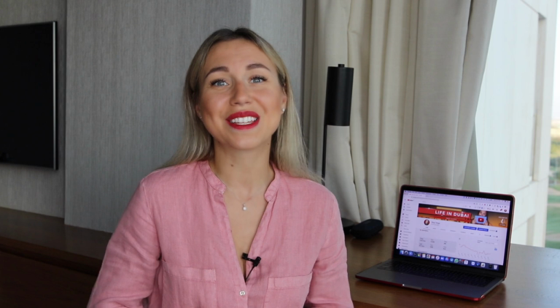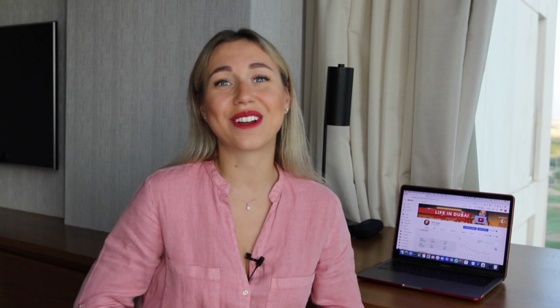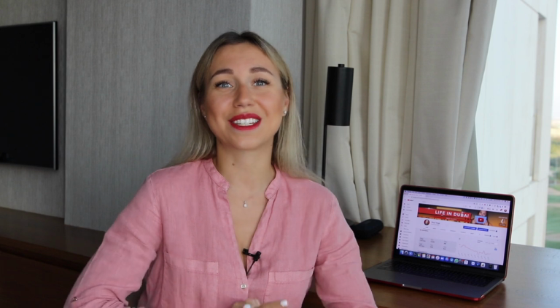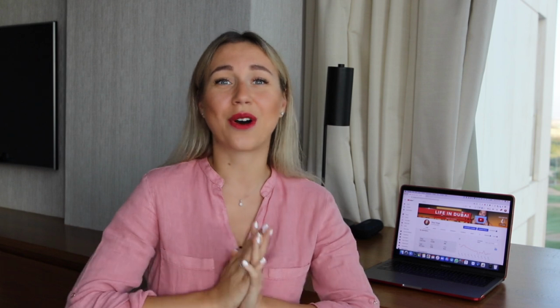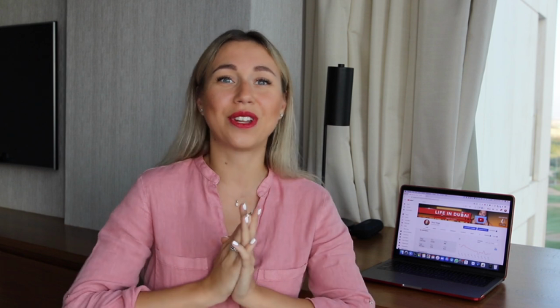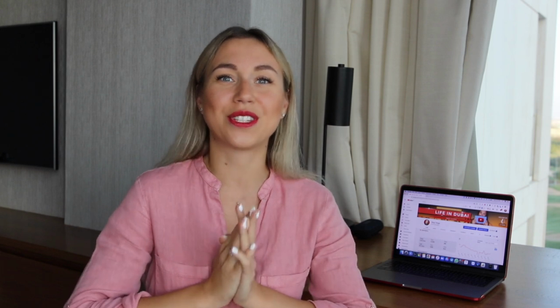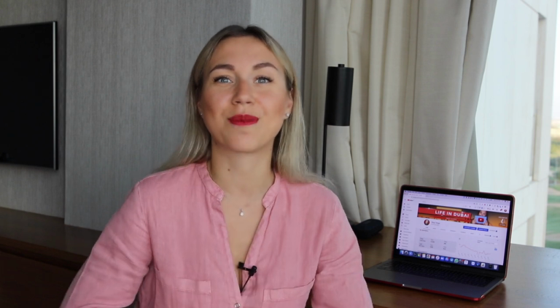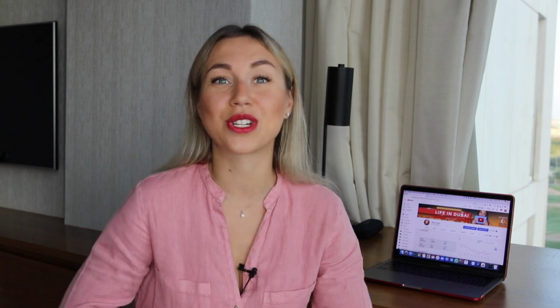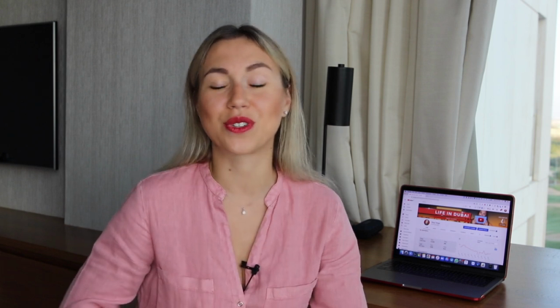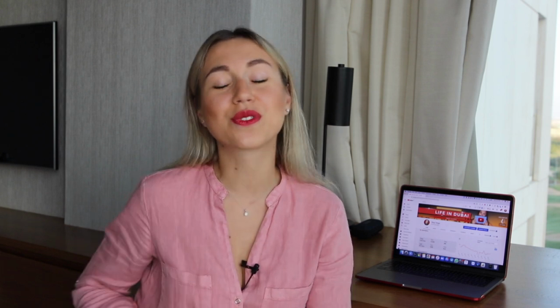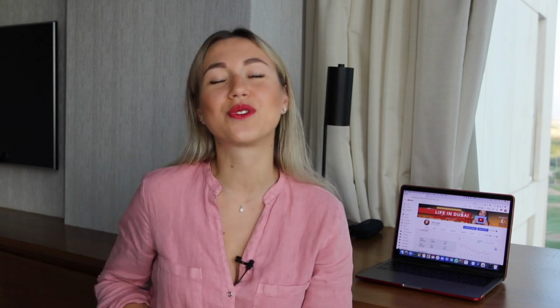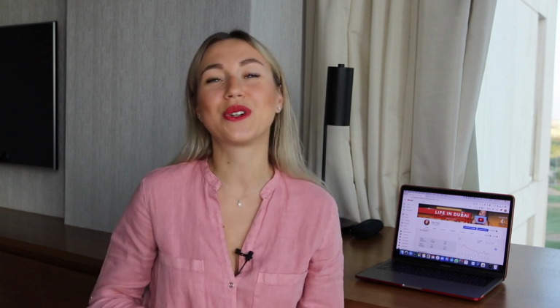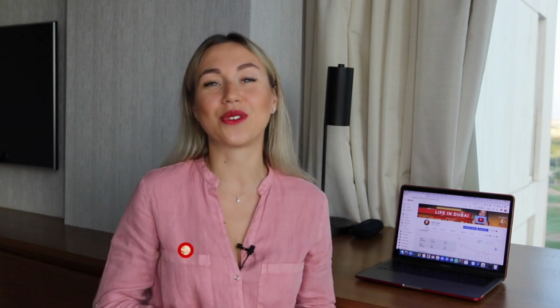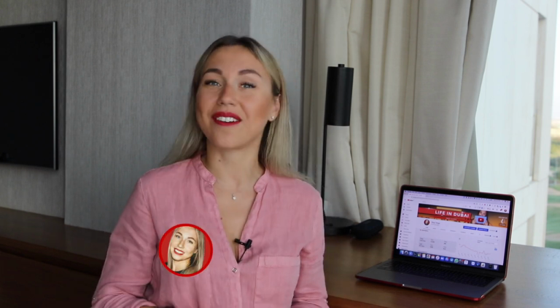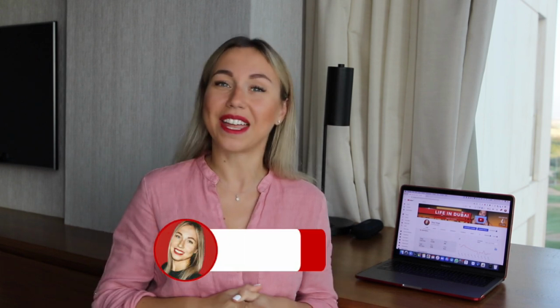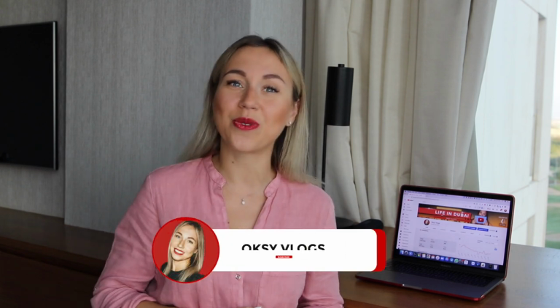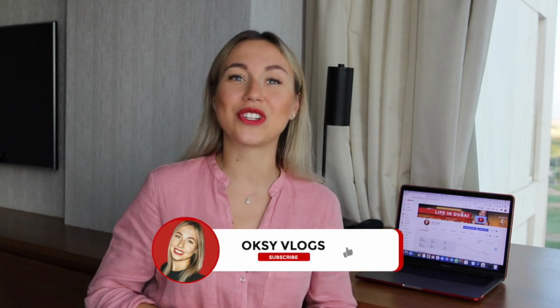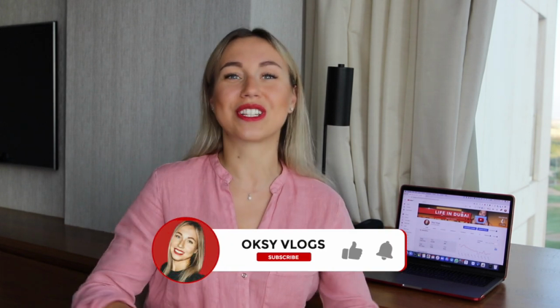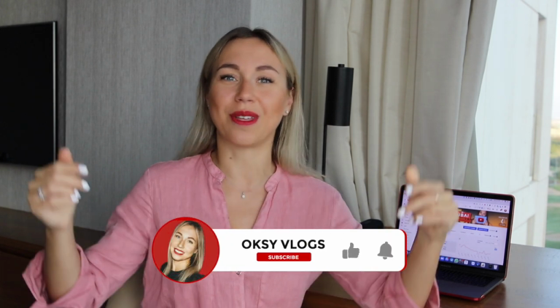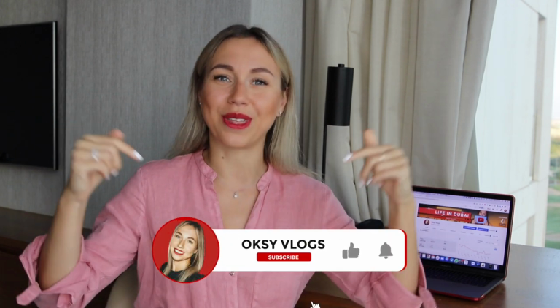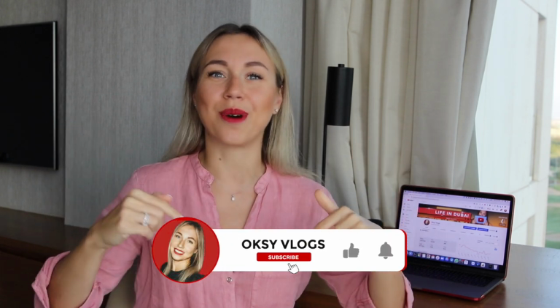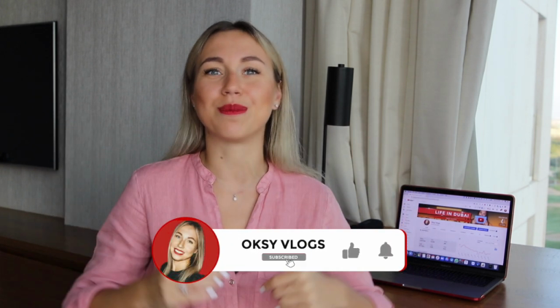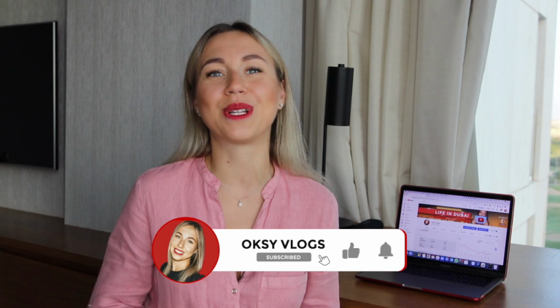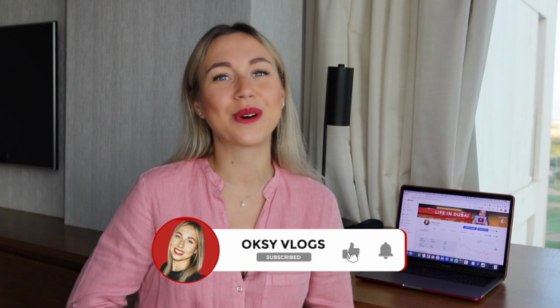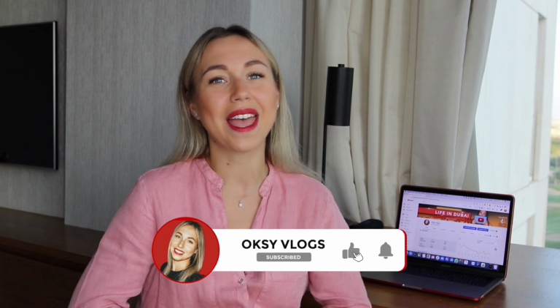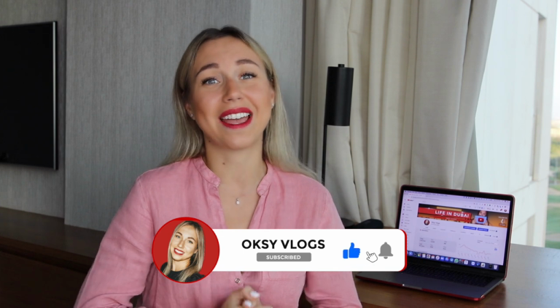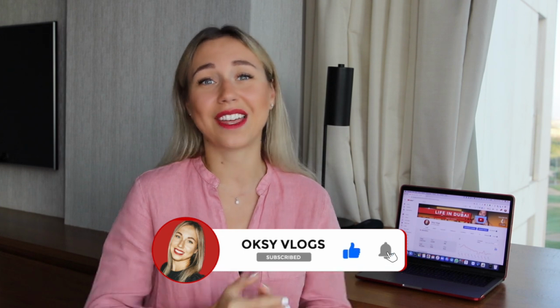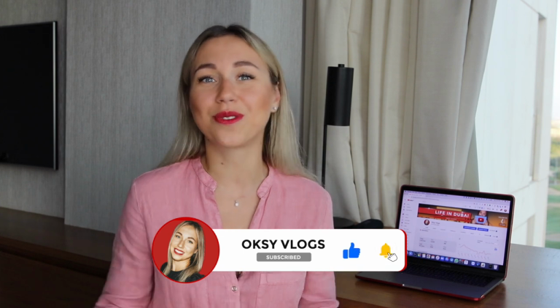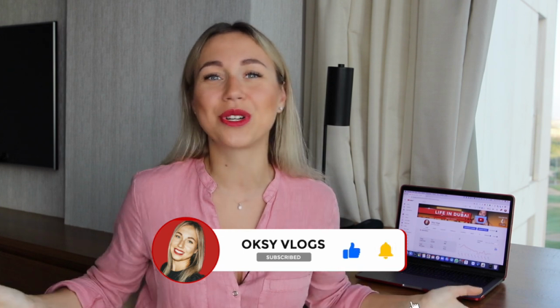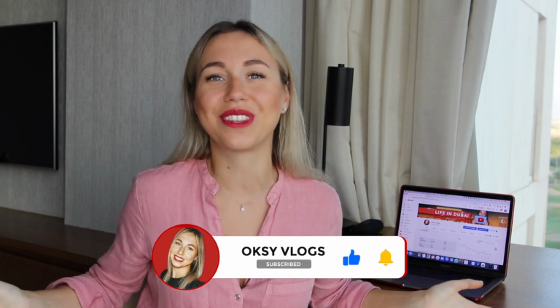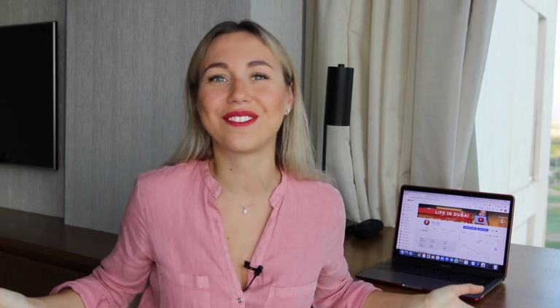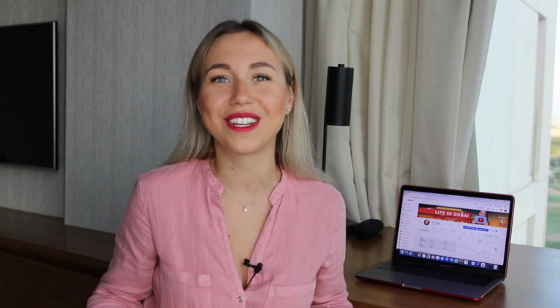Hopefully this information was useful for you. If you have any questions, leave them in the comments below.